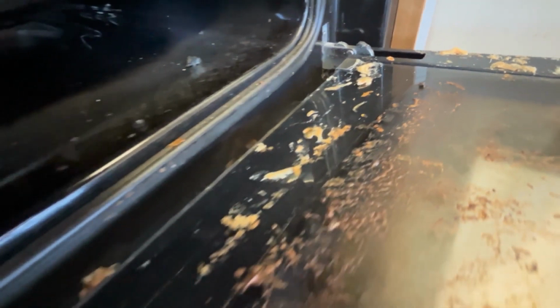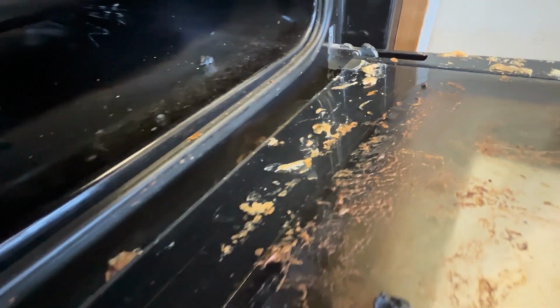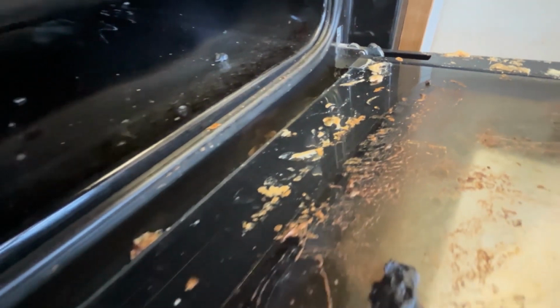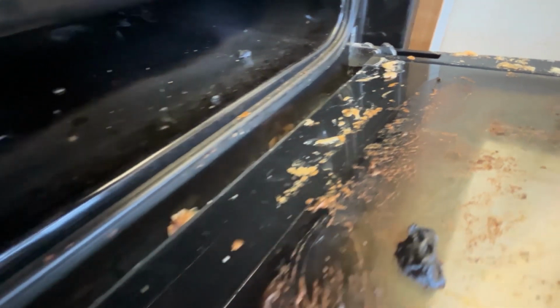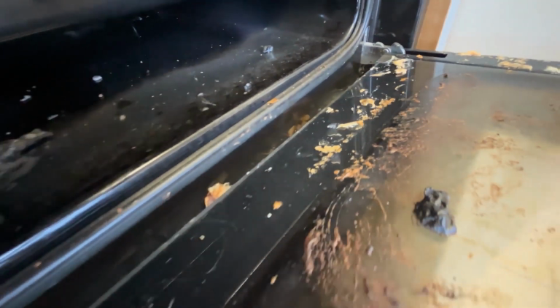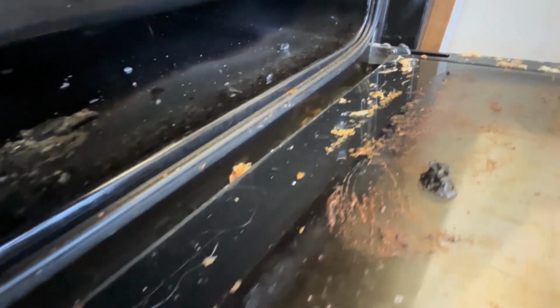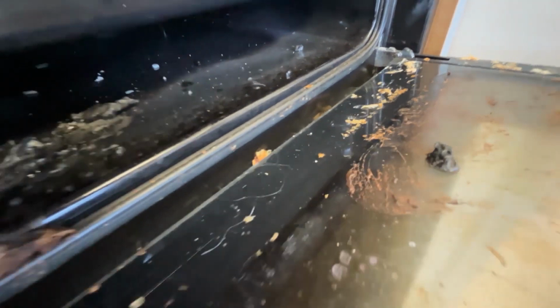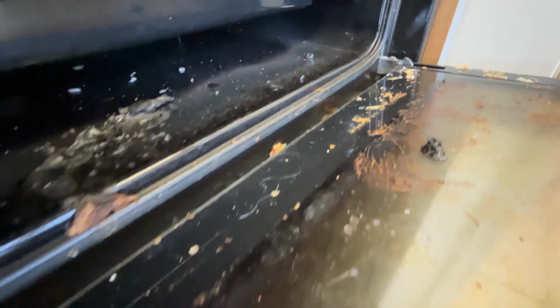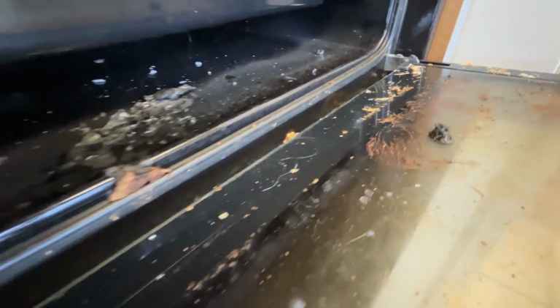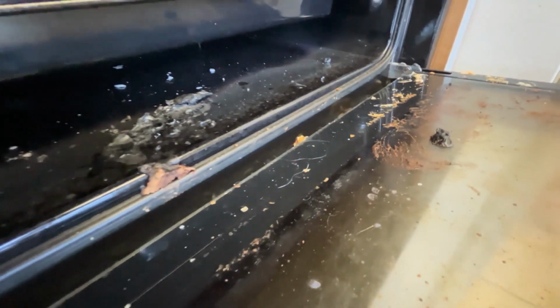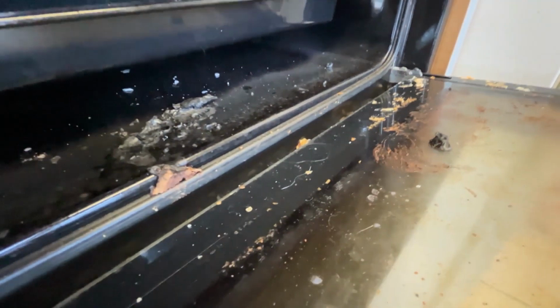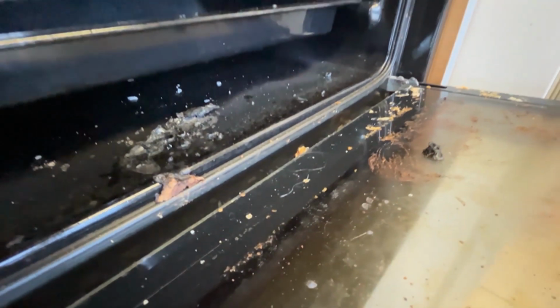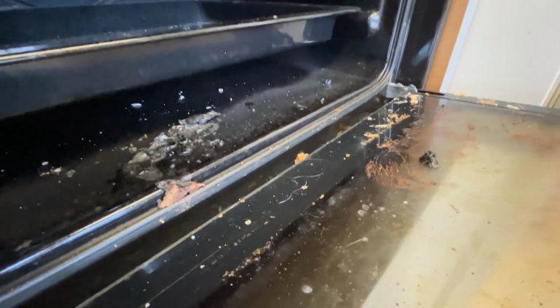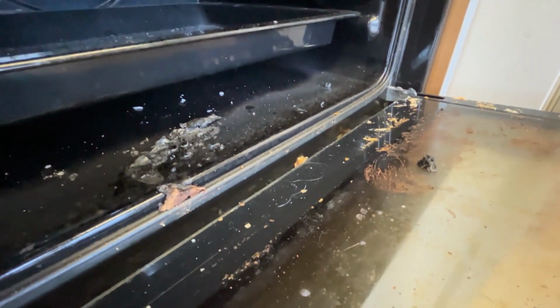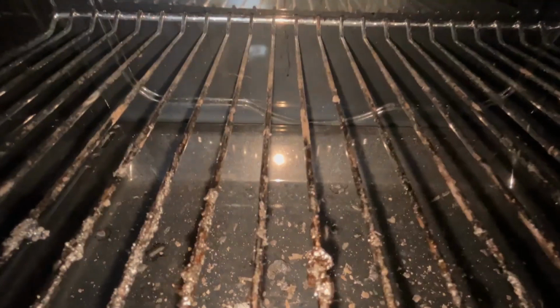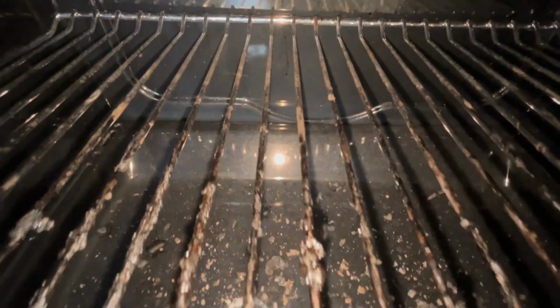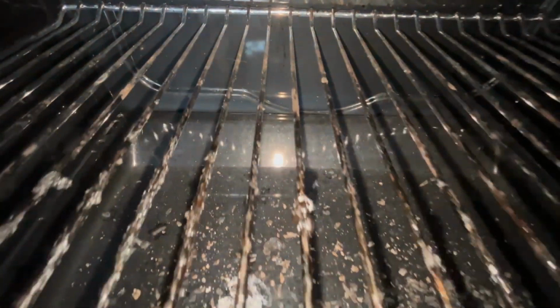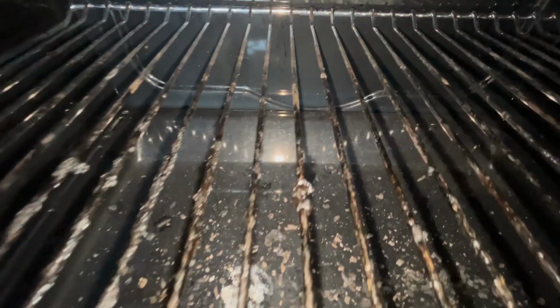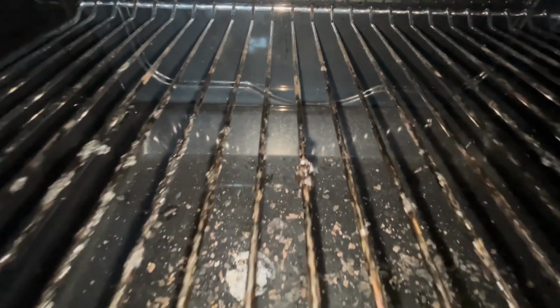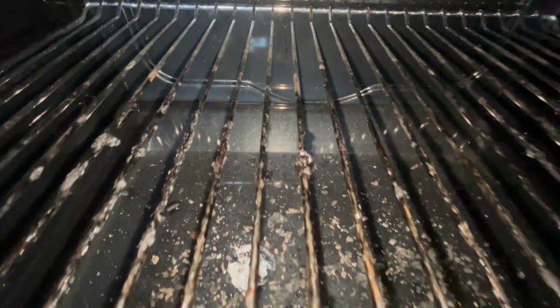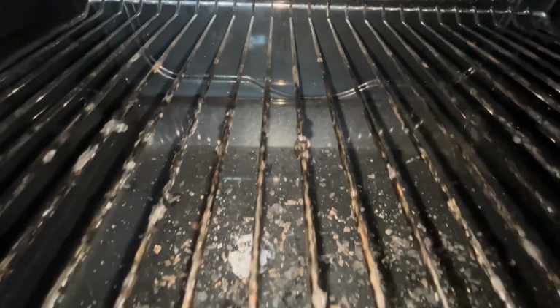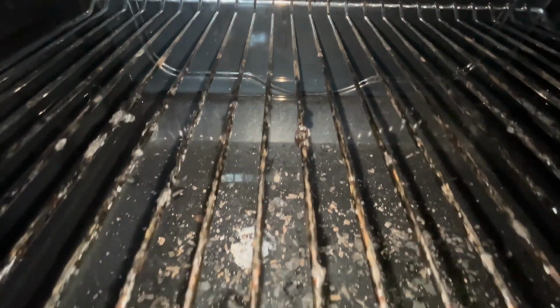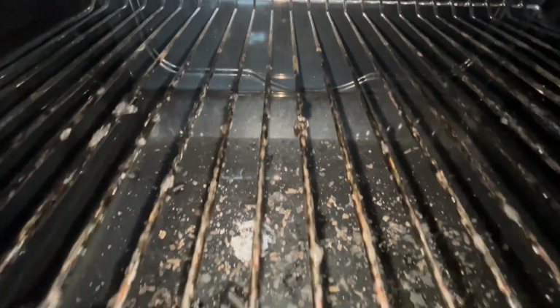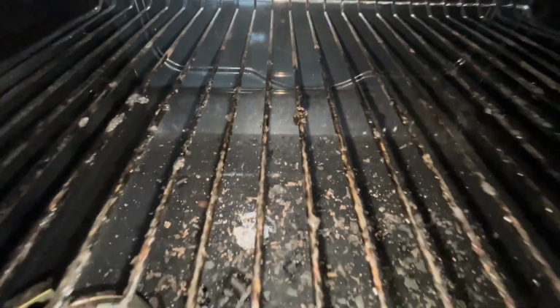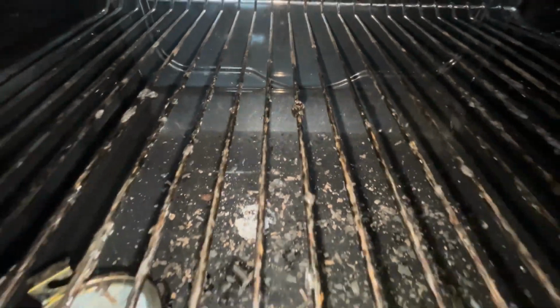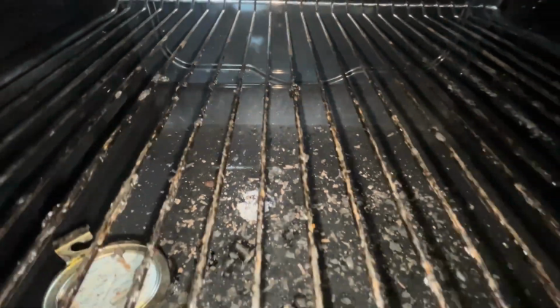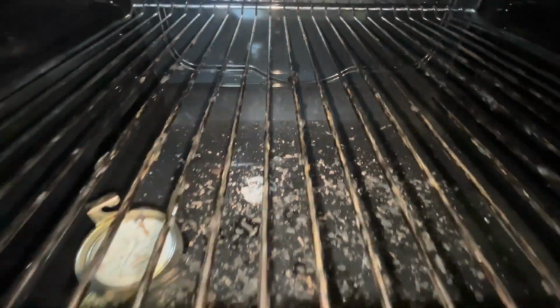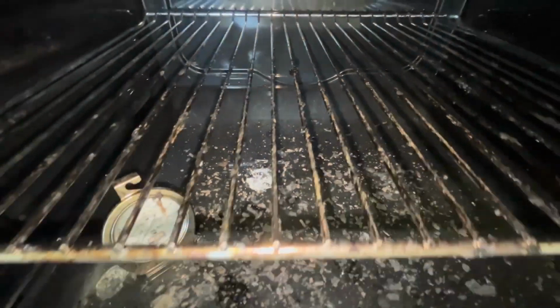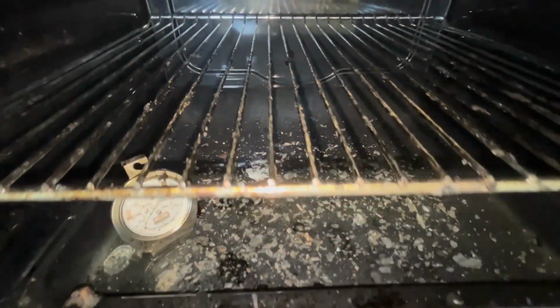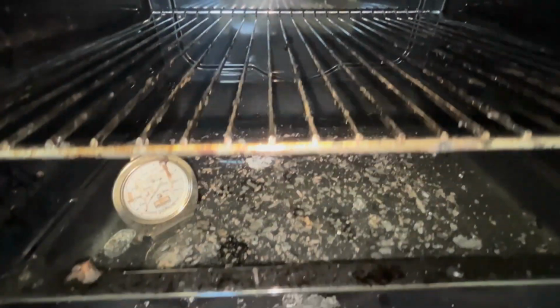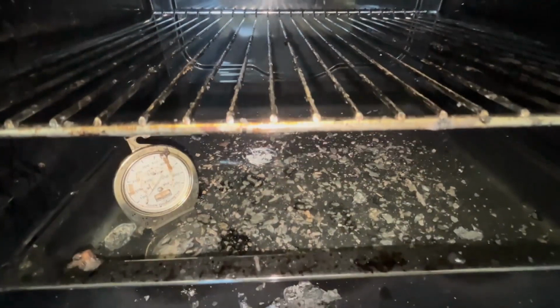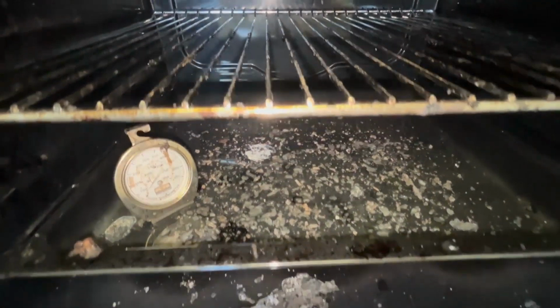Look how caked on this grease and this grime and this food is. It's been sitting there for months, maybe even years.